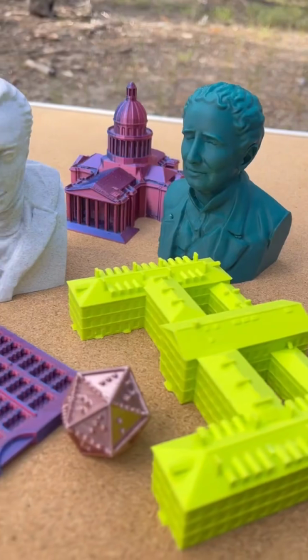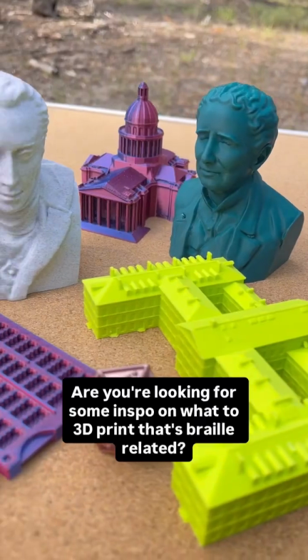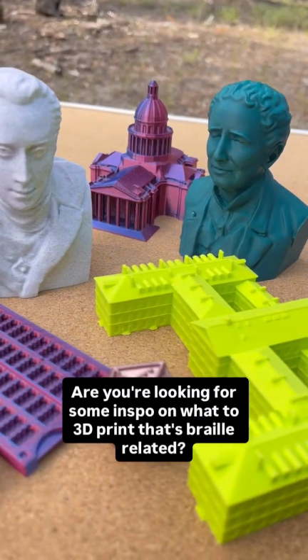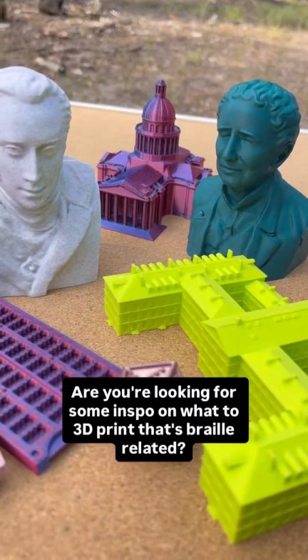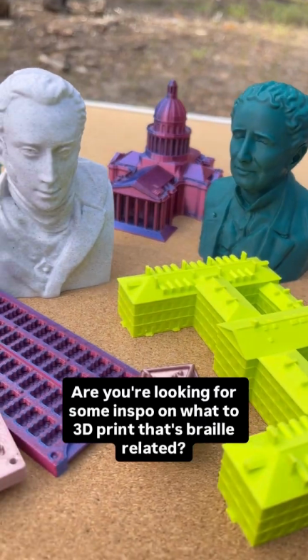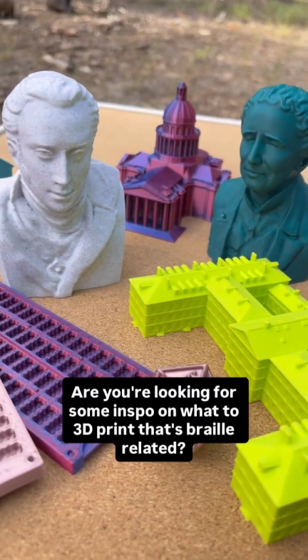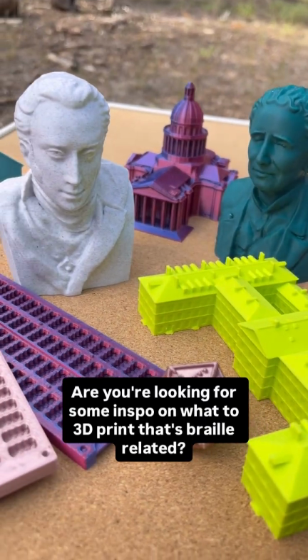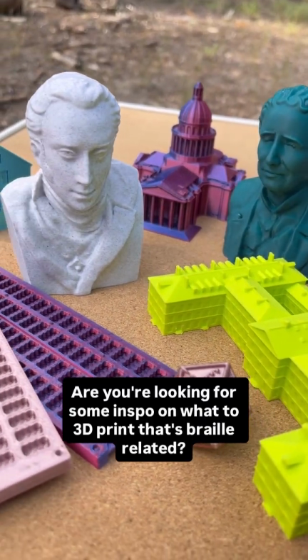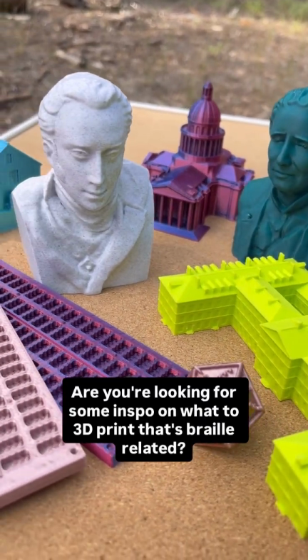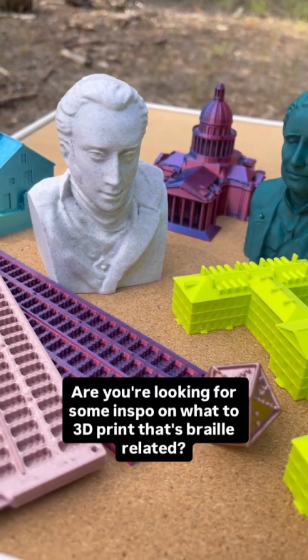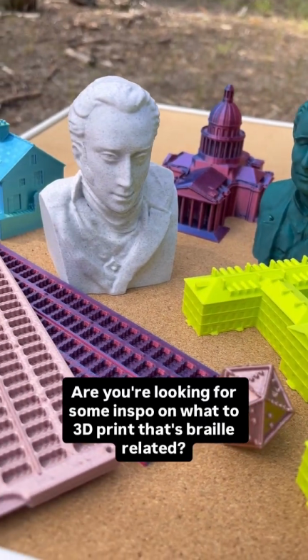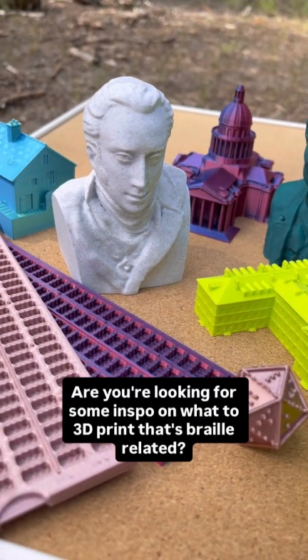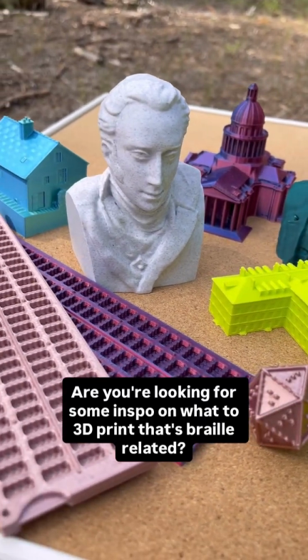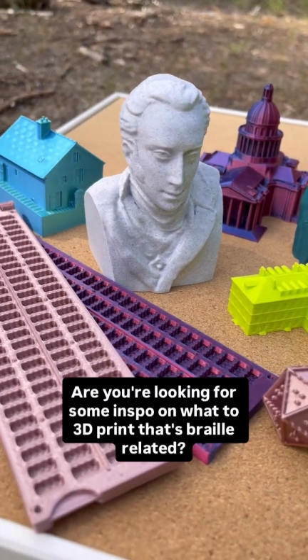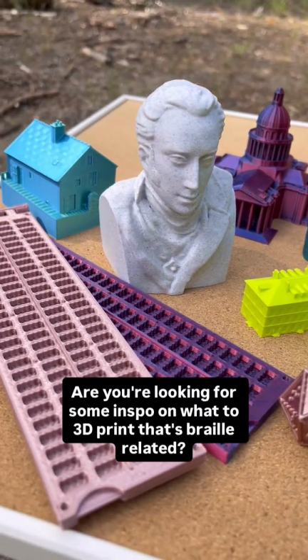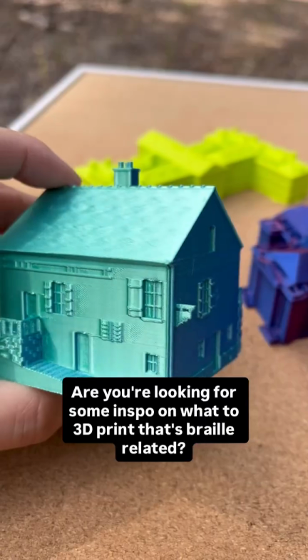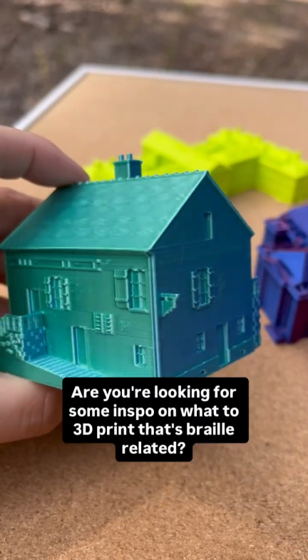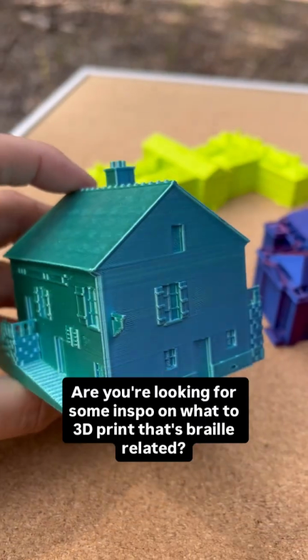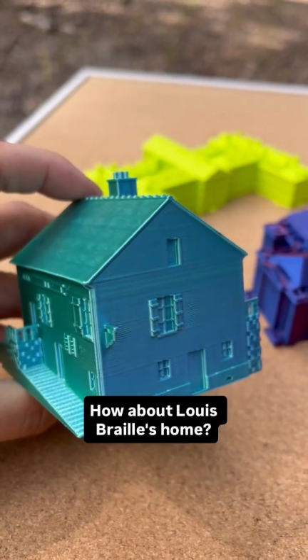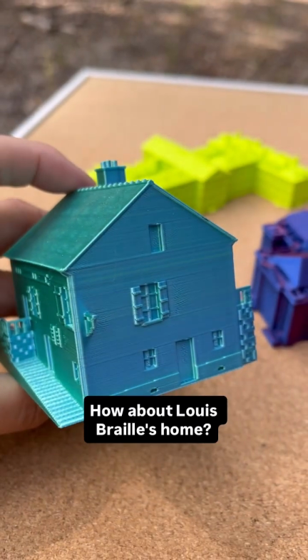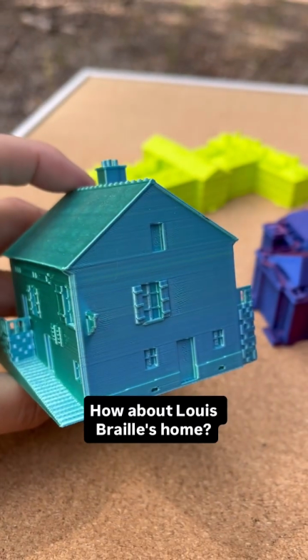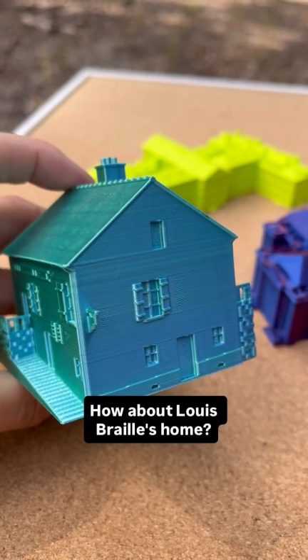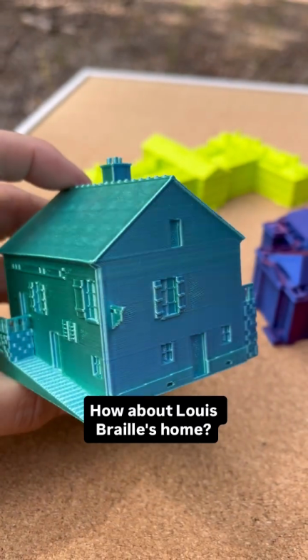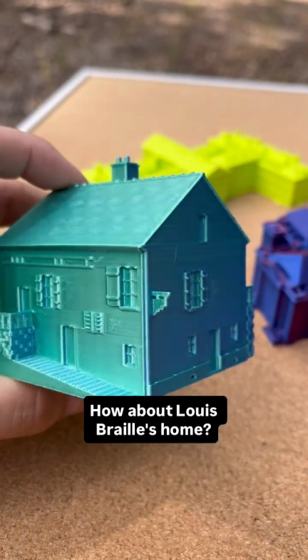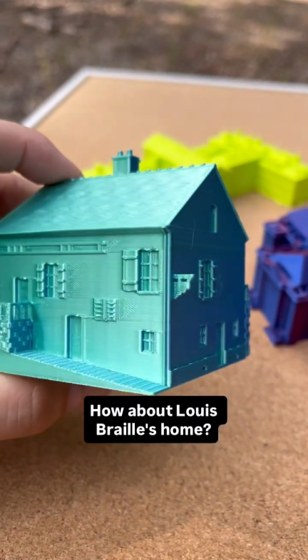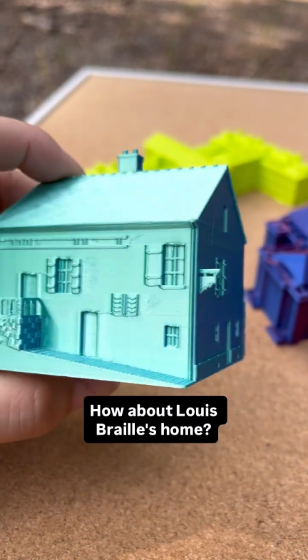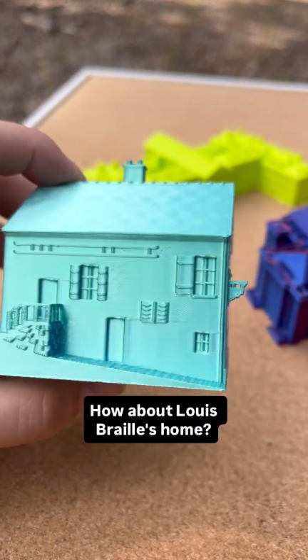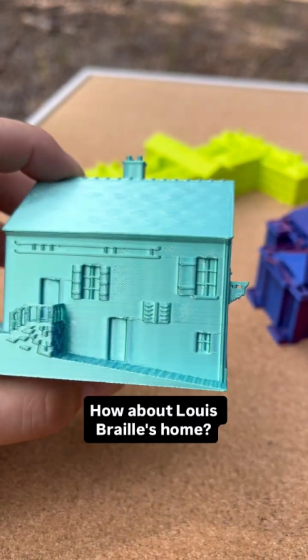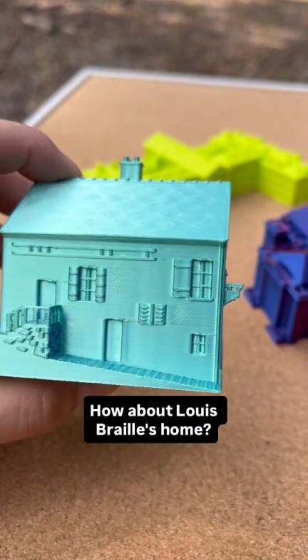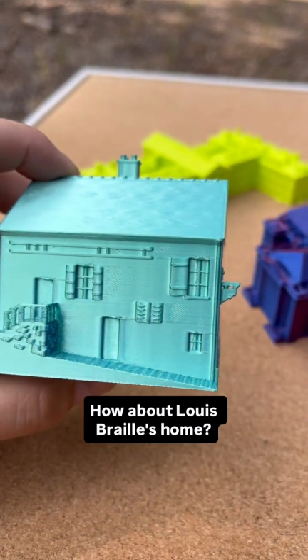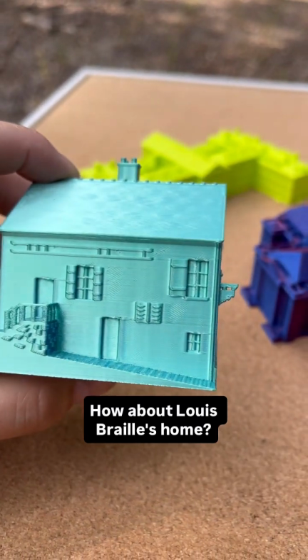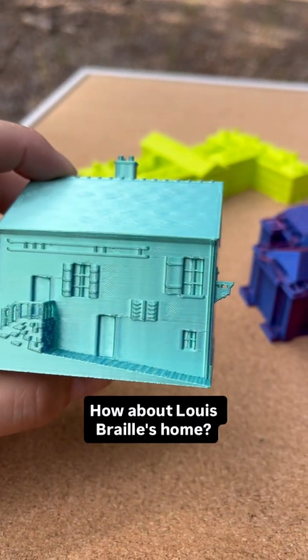Are you looking for some inspiration on what to 3D print that's braille related? How about Louis Braille's home?